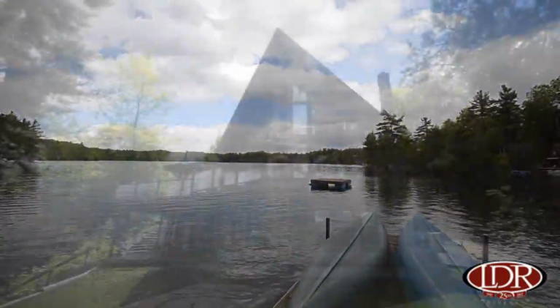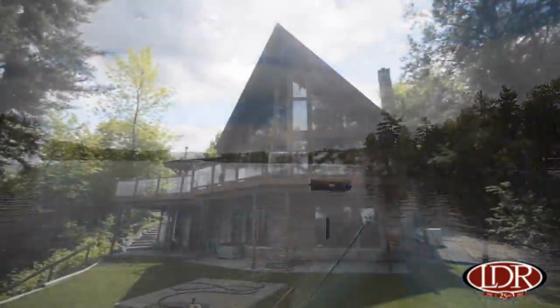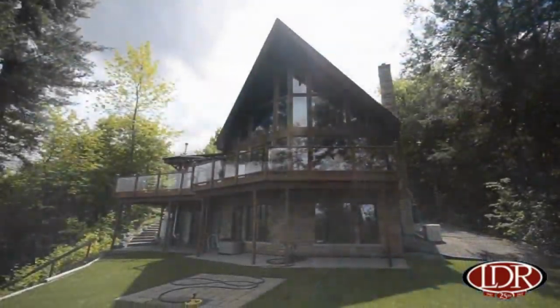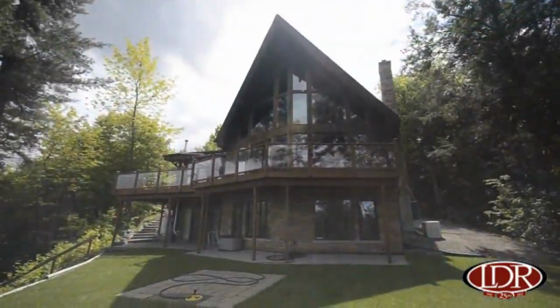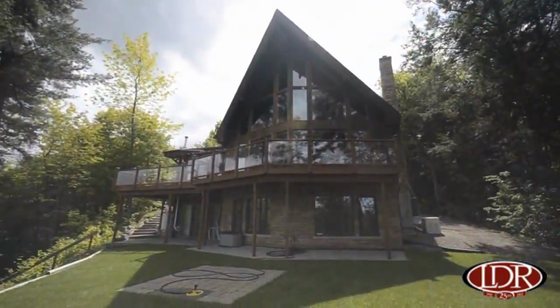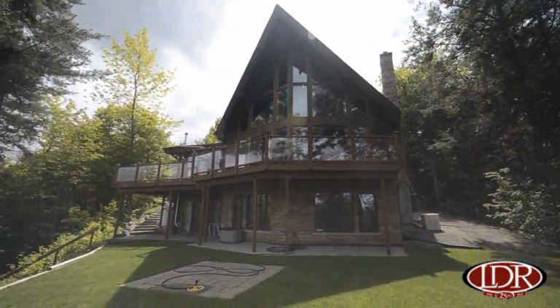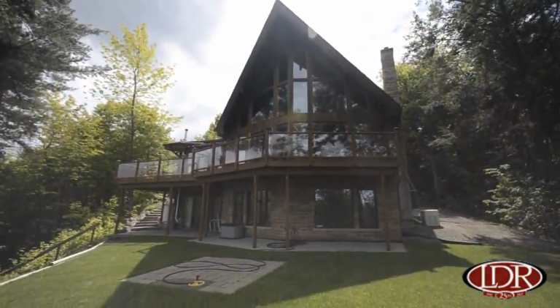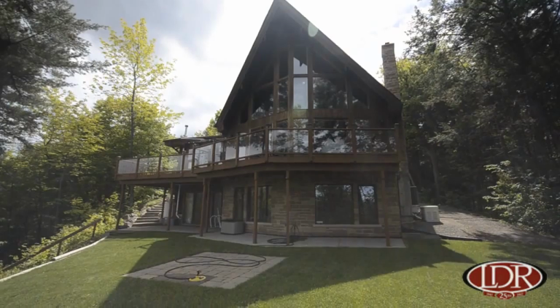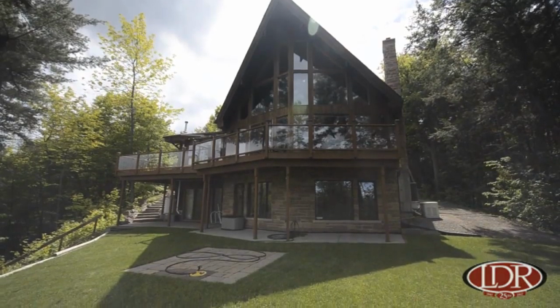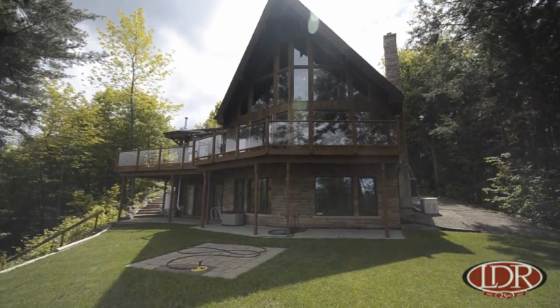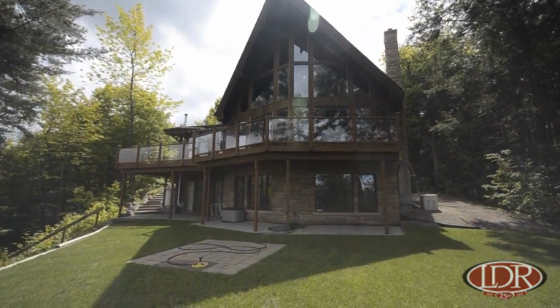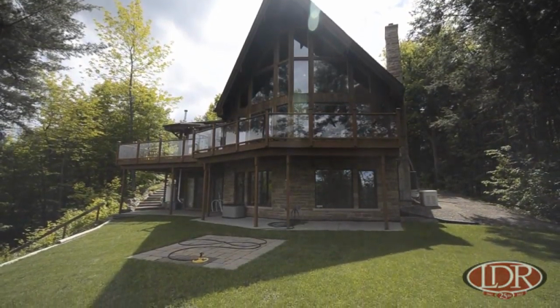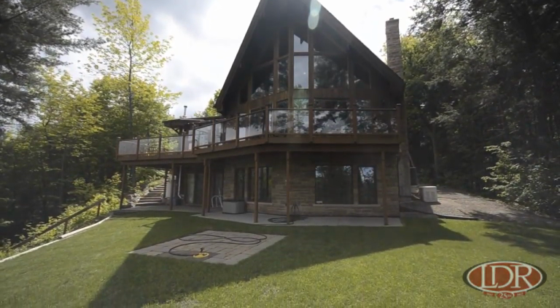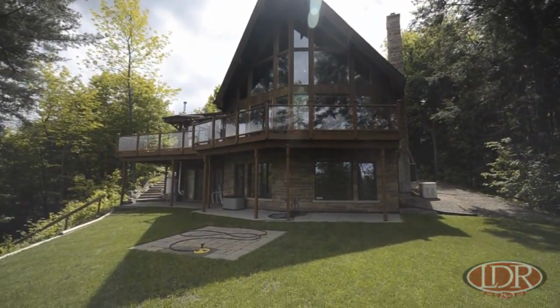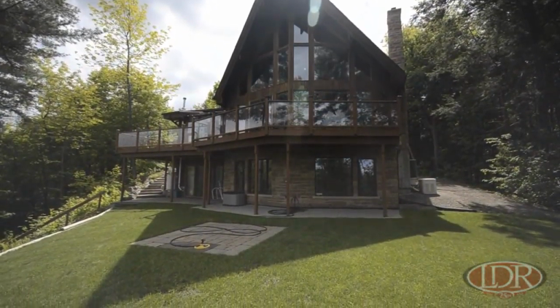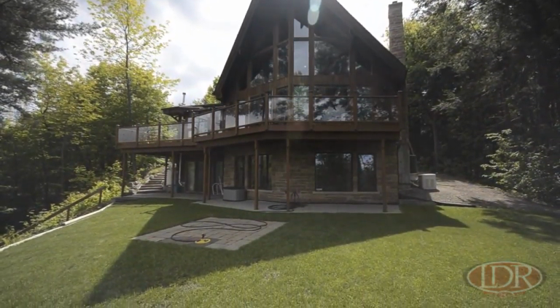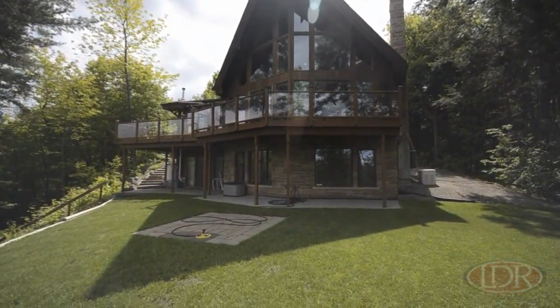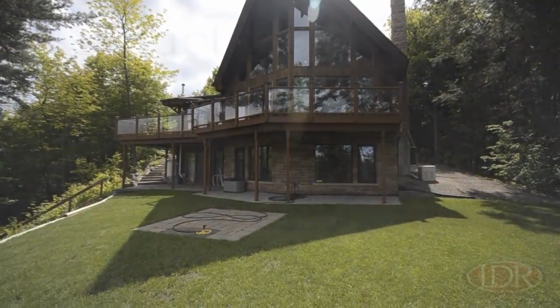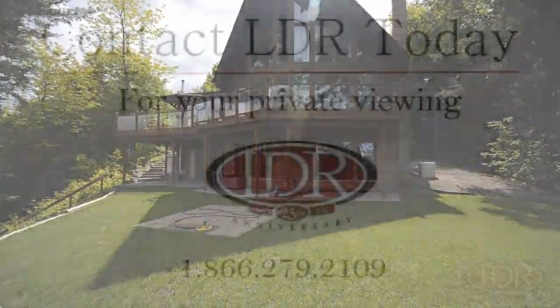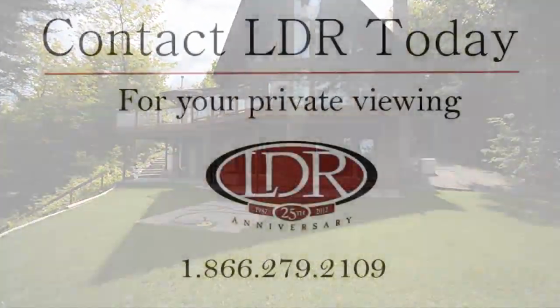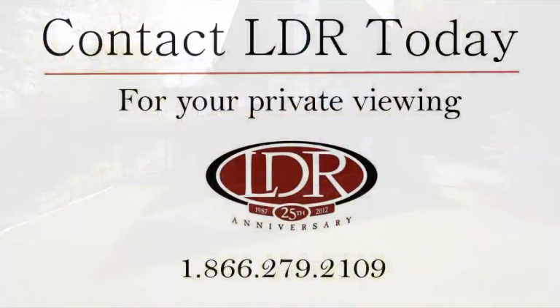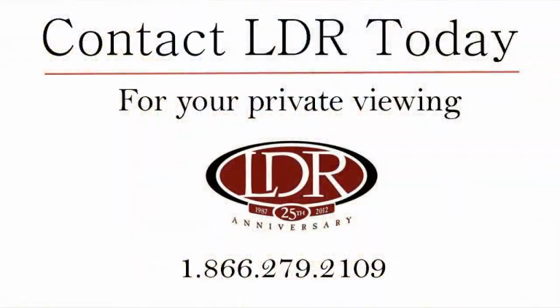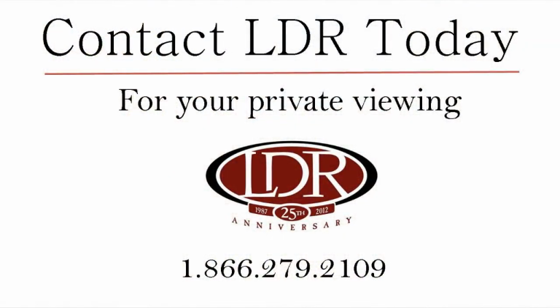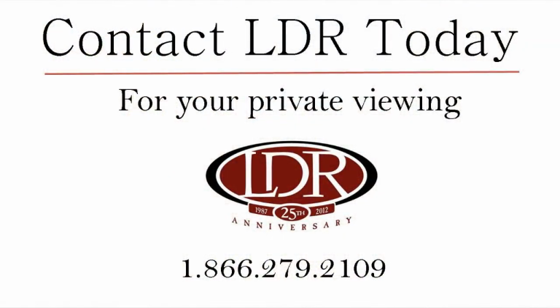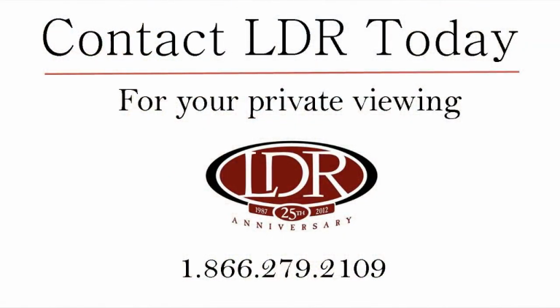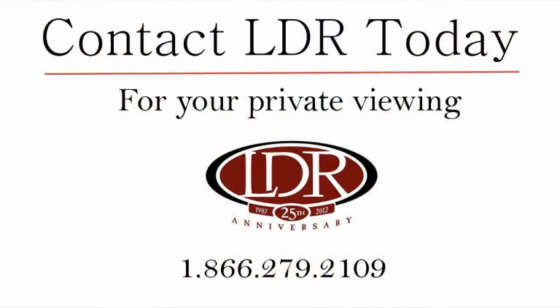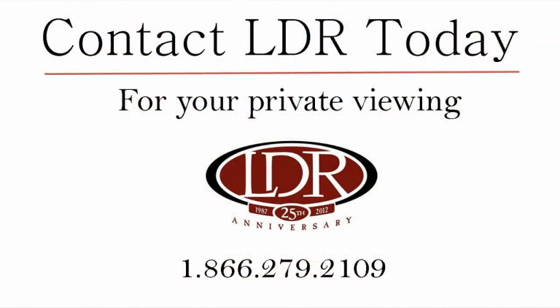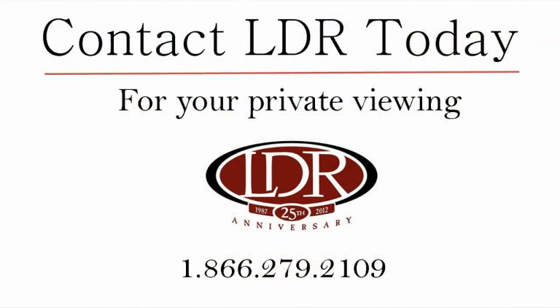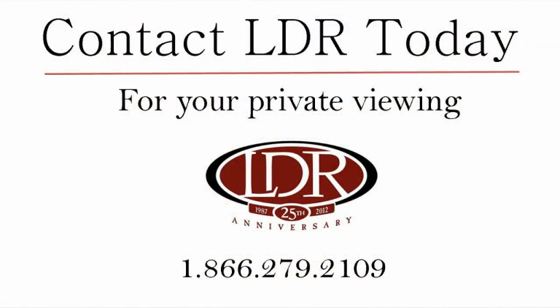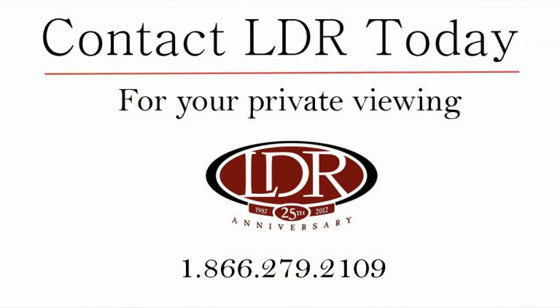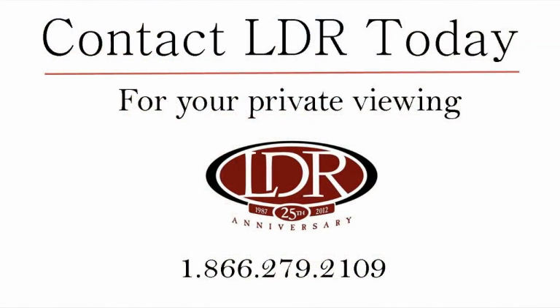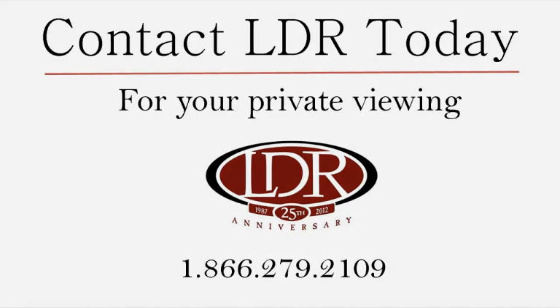I hope you enjoyed our tour. Now it's time to come see the place for yourself — don't miss out. Call today.